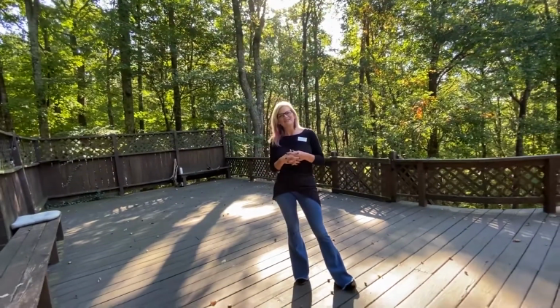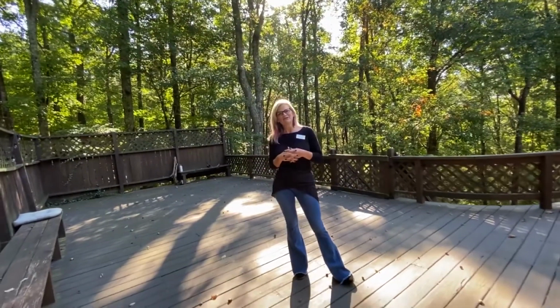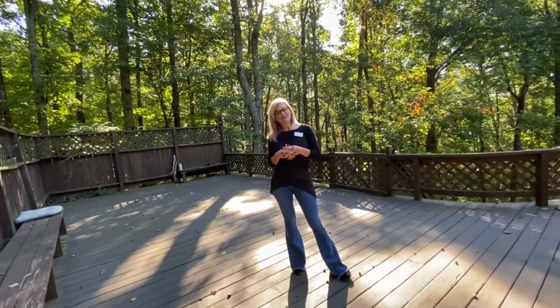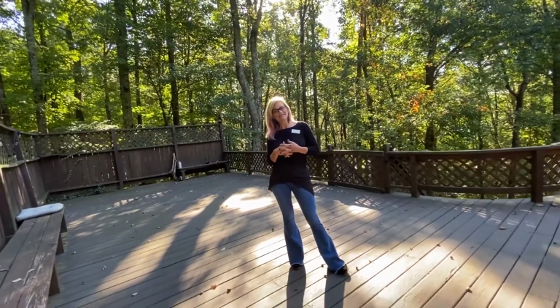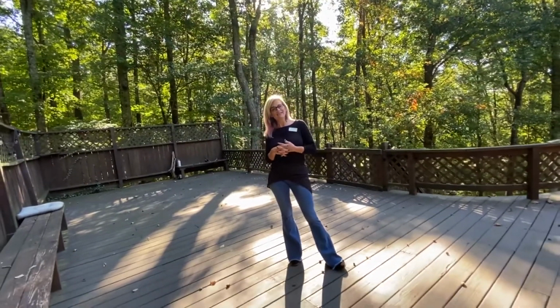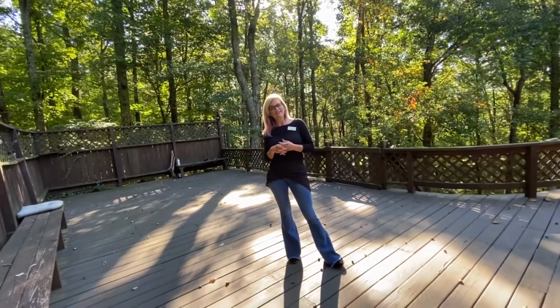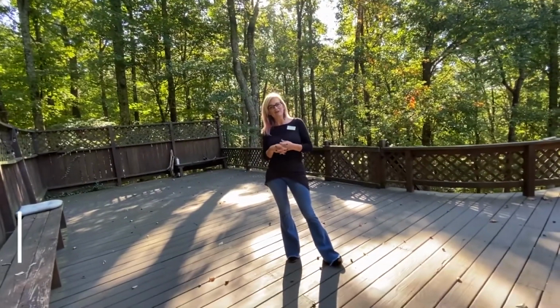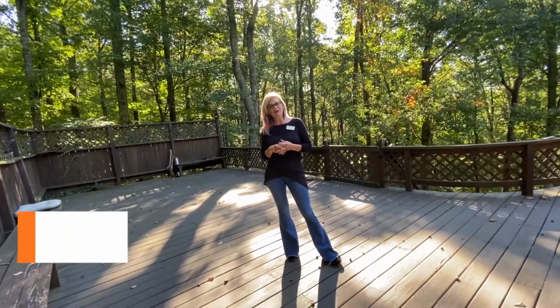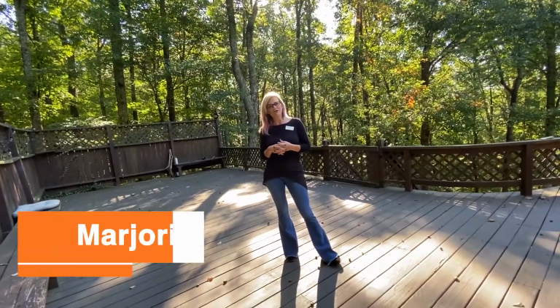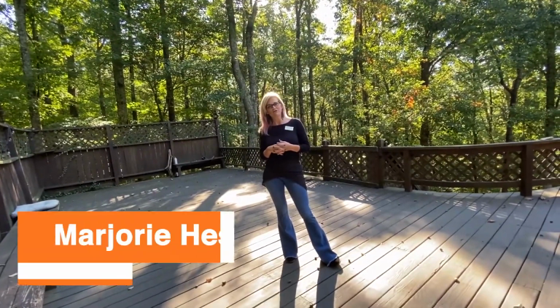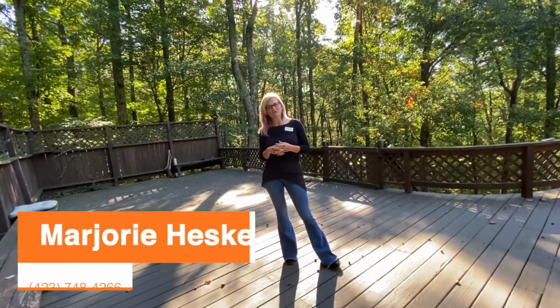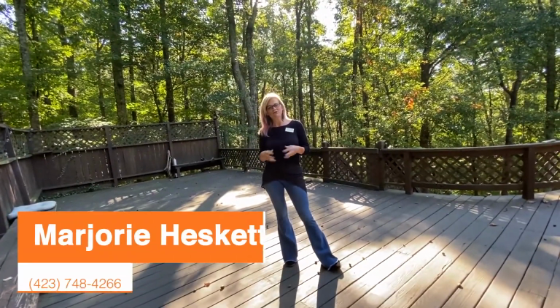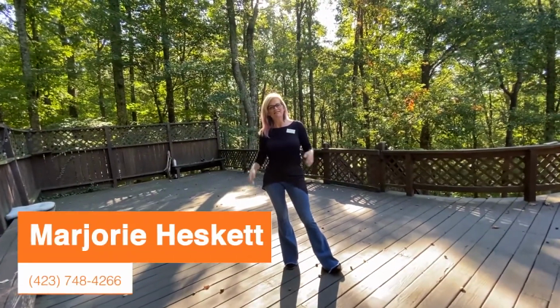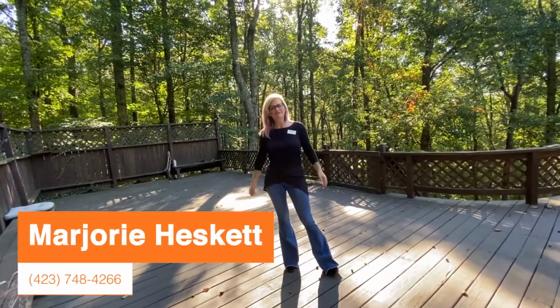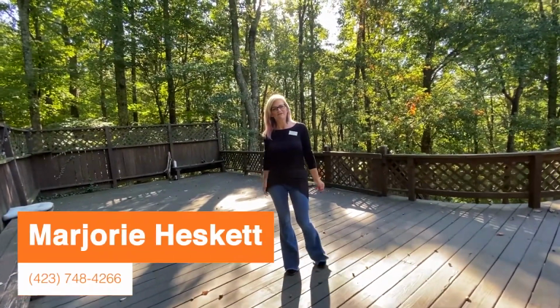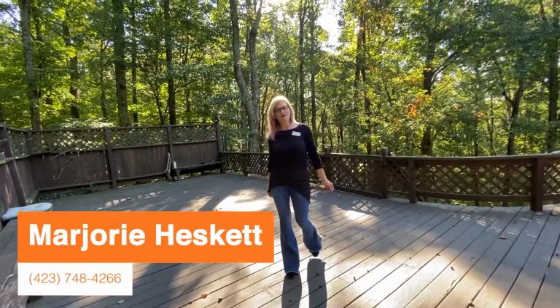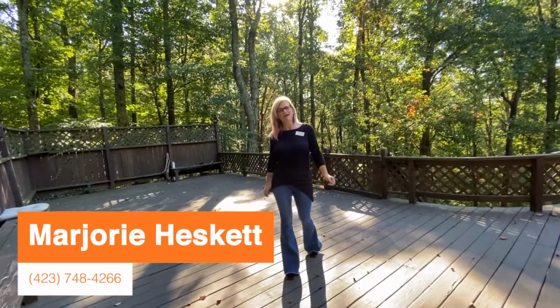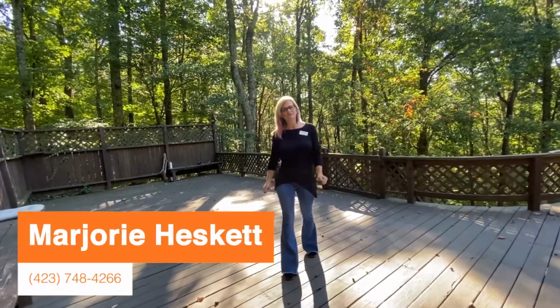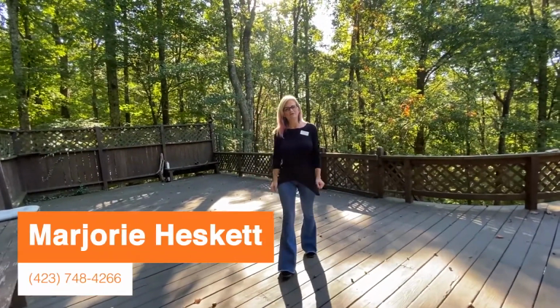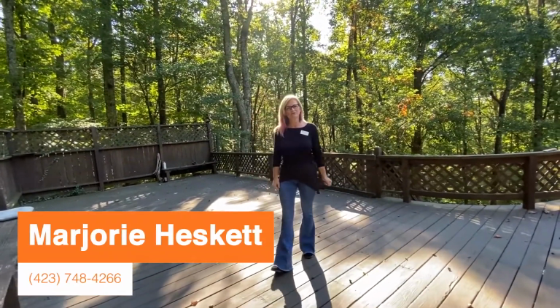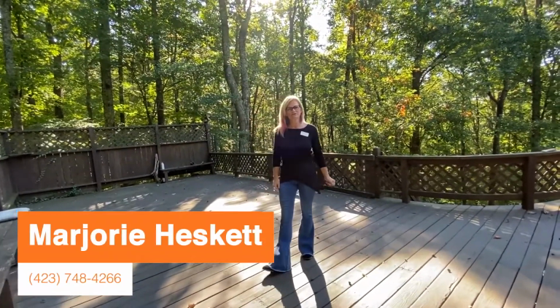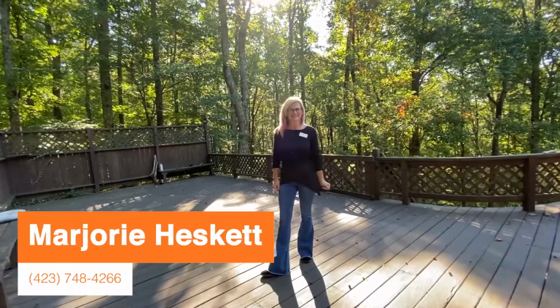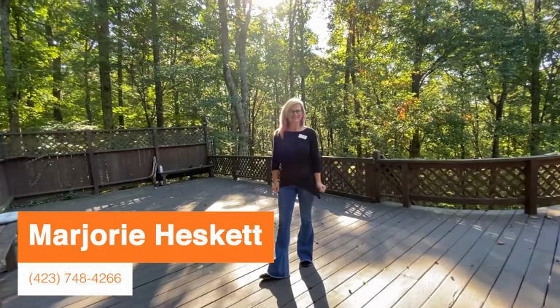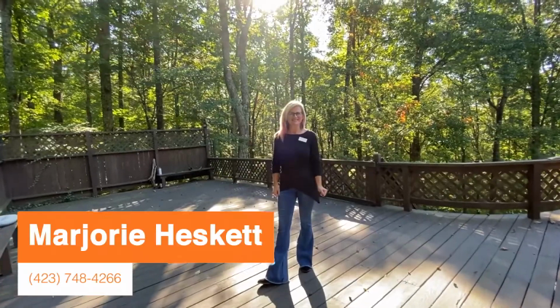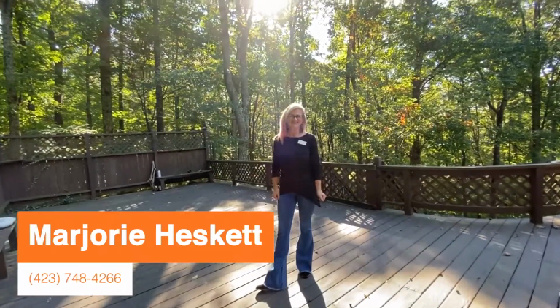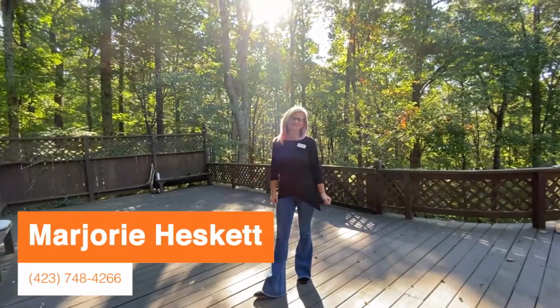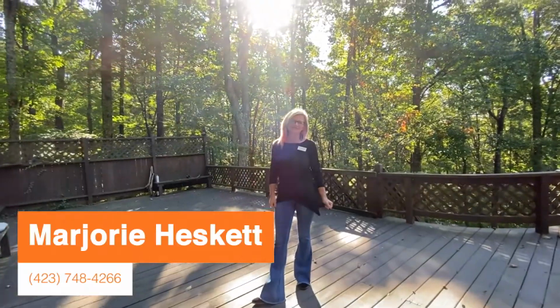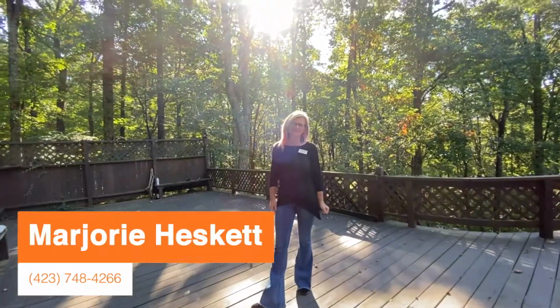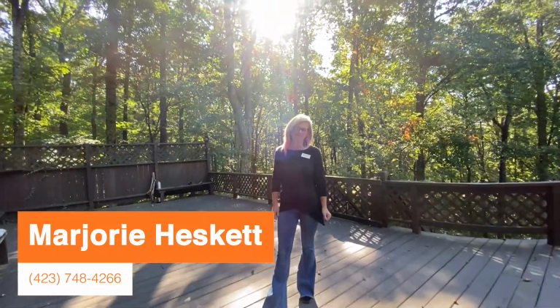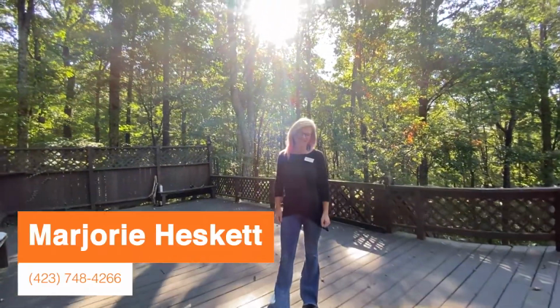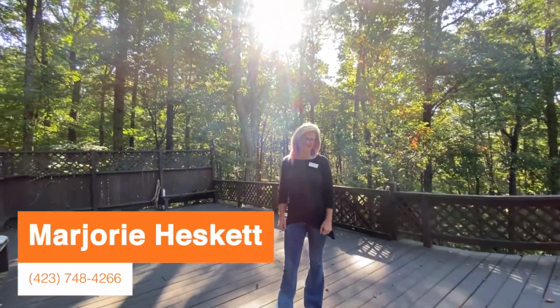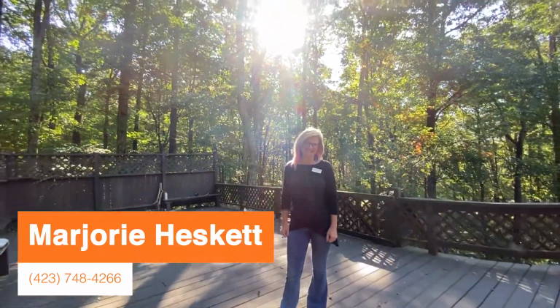So if you'd like to see it, give me a call at 423-748-4266. Thanks for watching and have a blessed day.